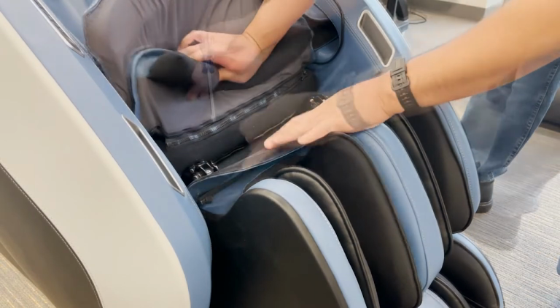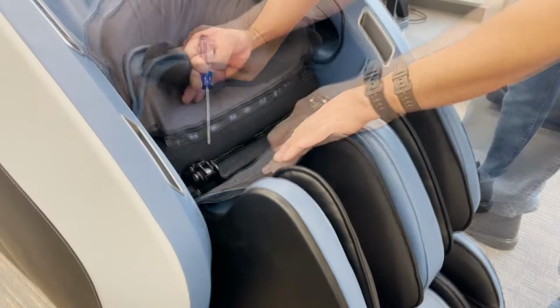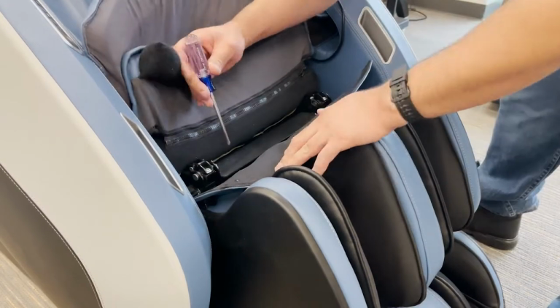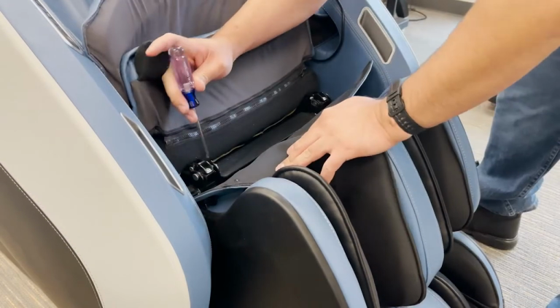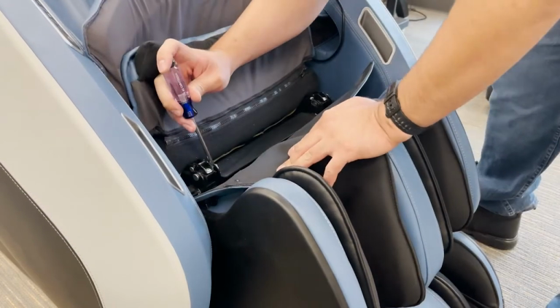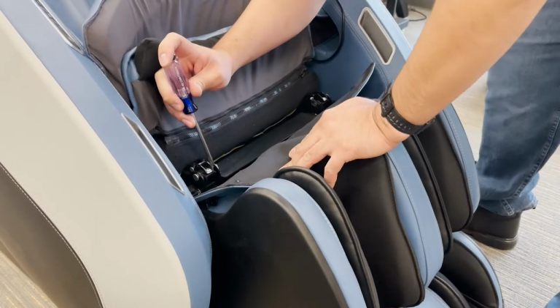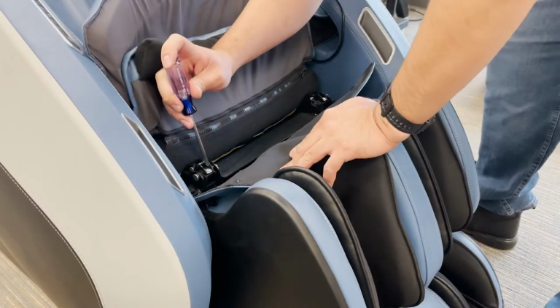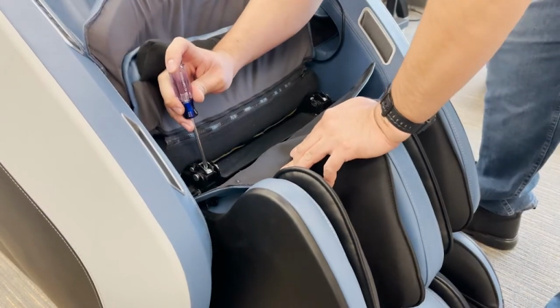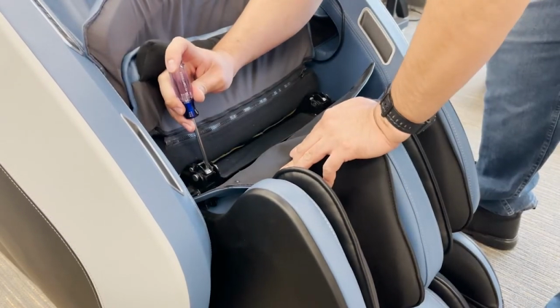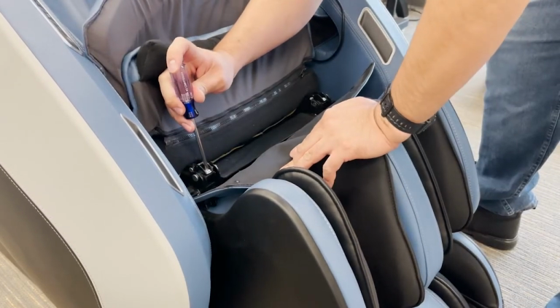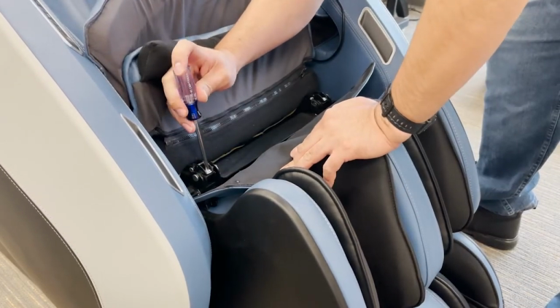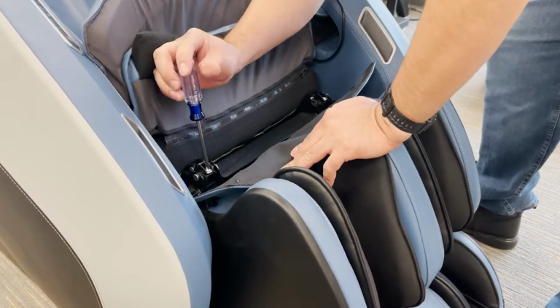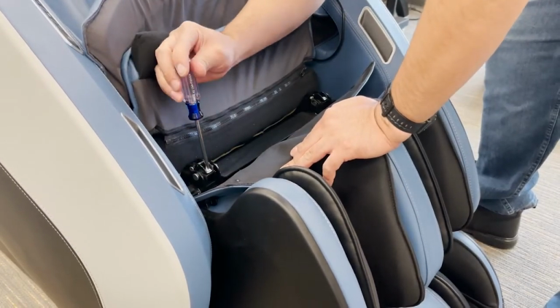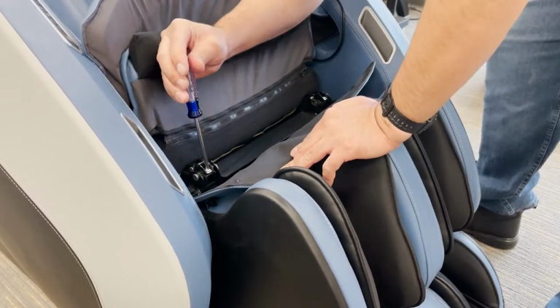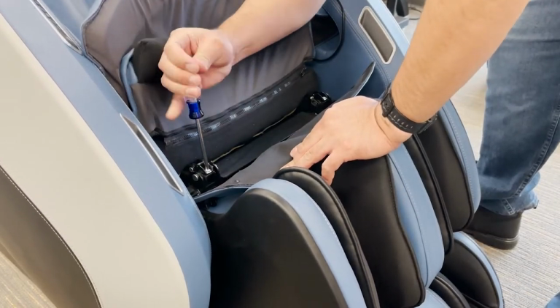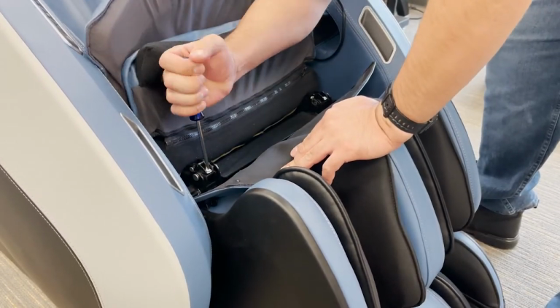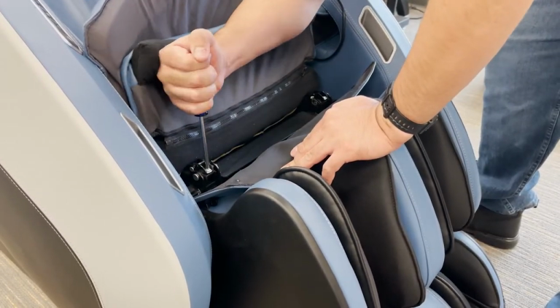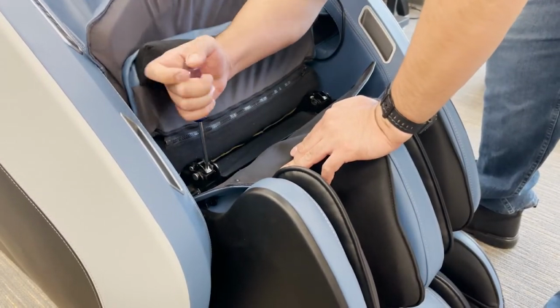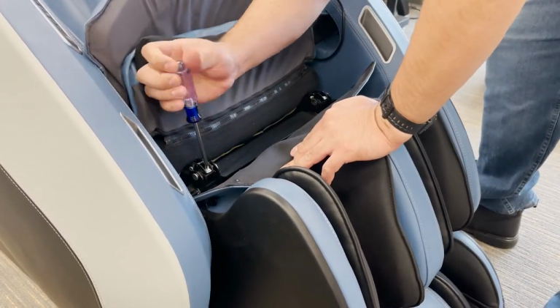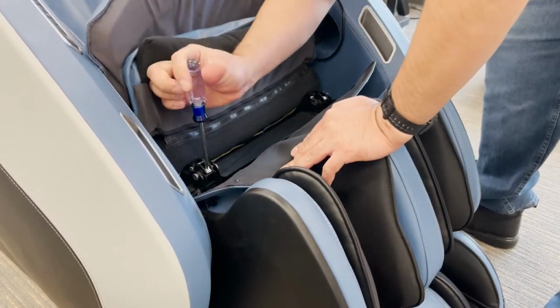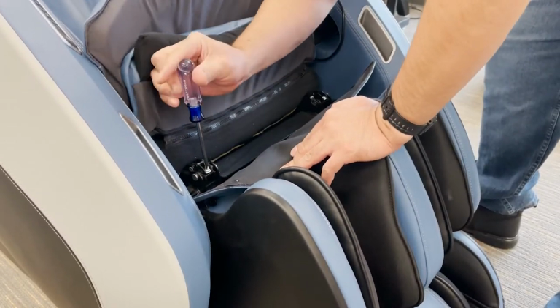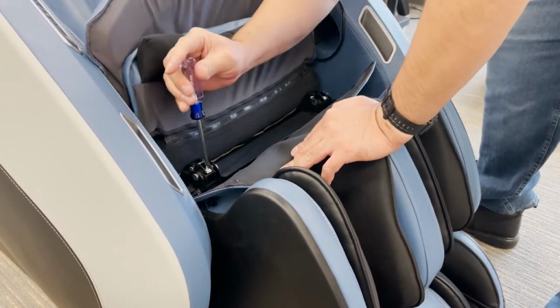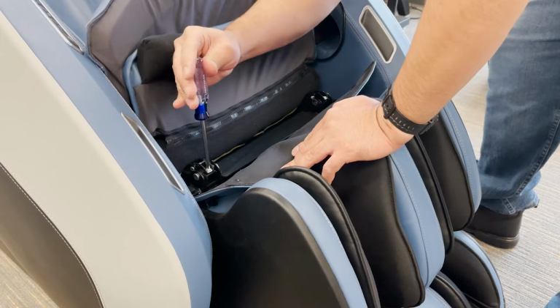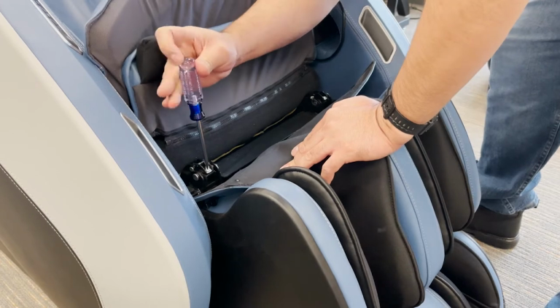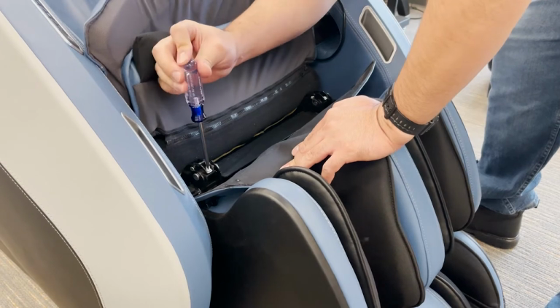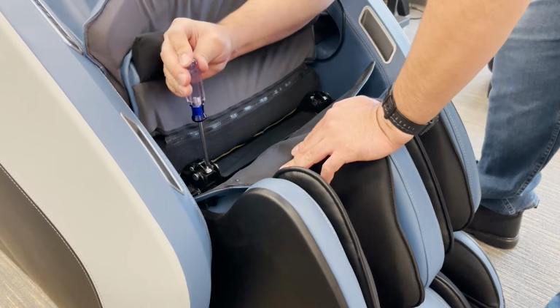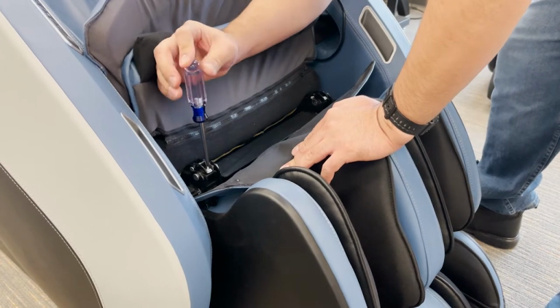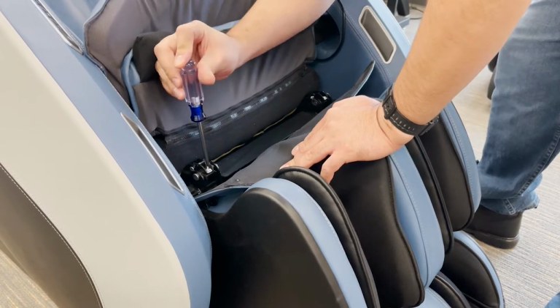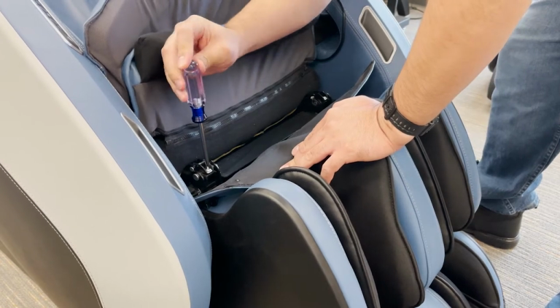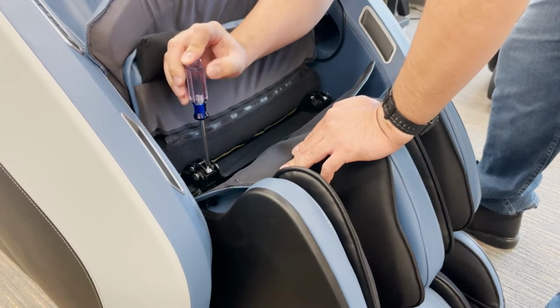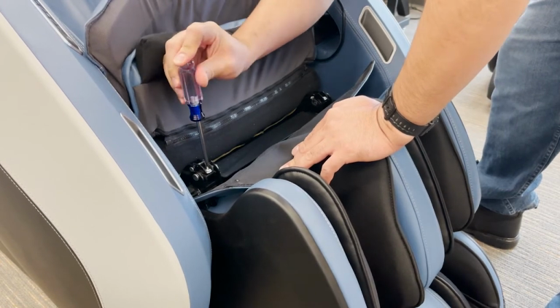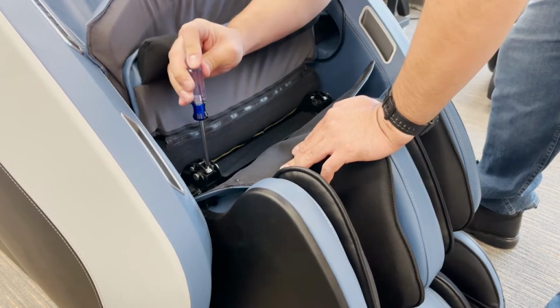Using a Phillips-head screwdriver, remove the two screws and washers from the mounting brackets on the chair.